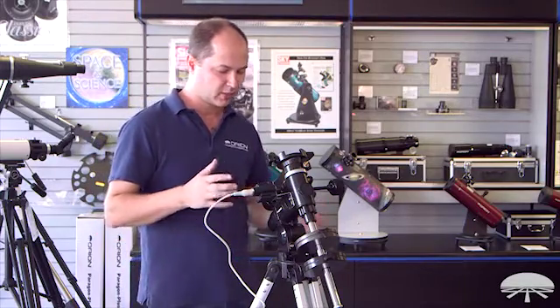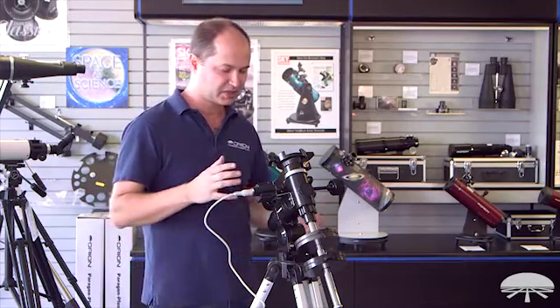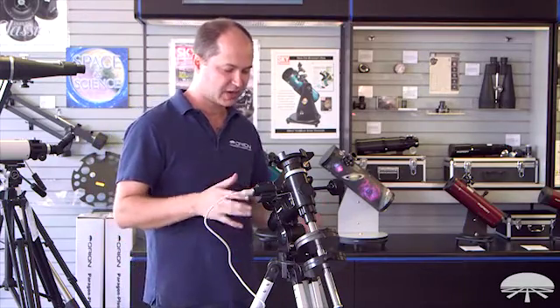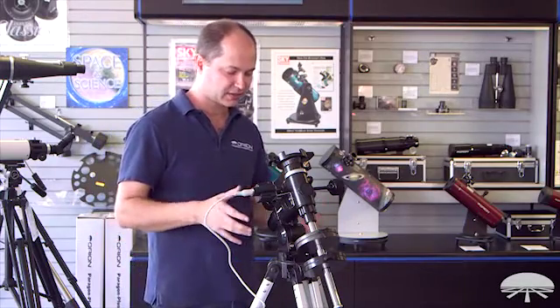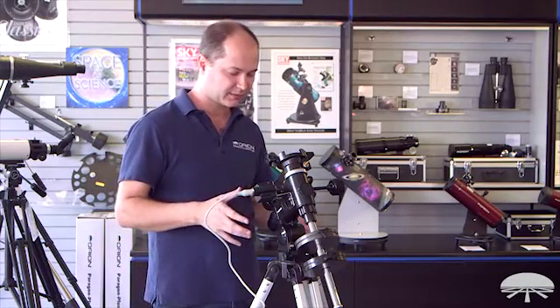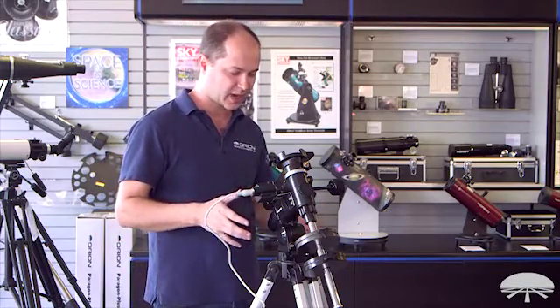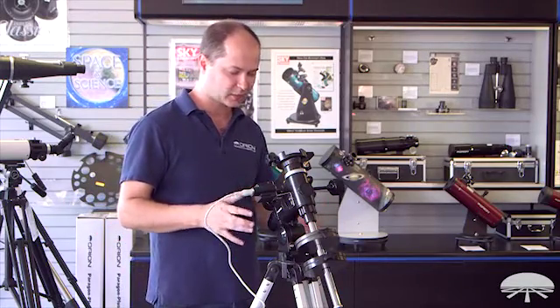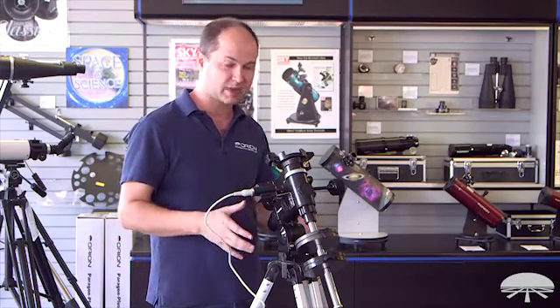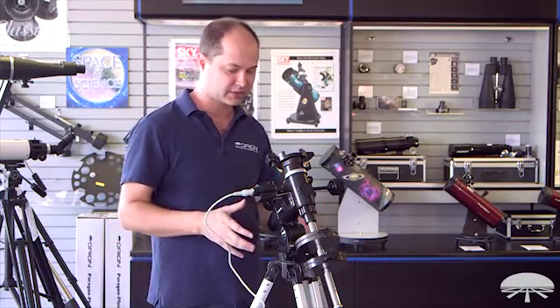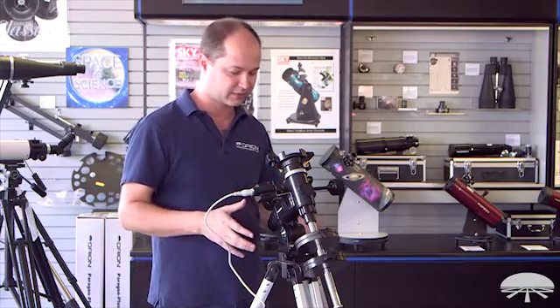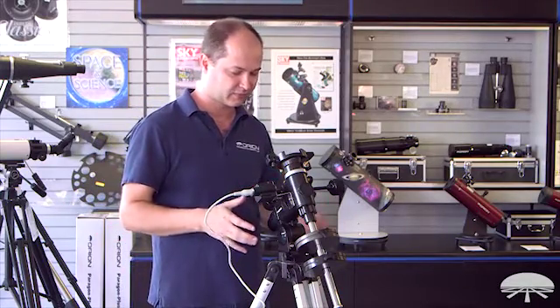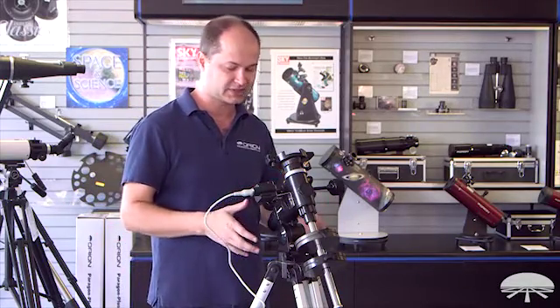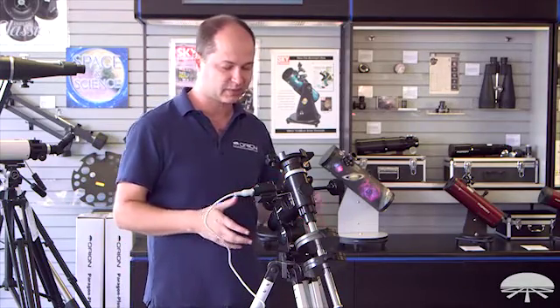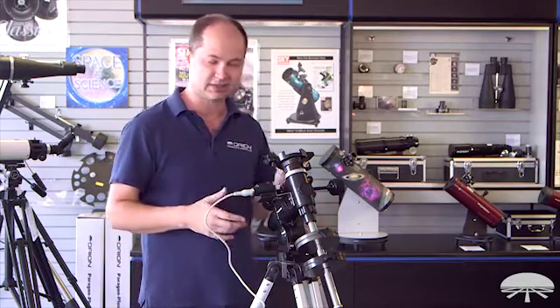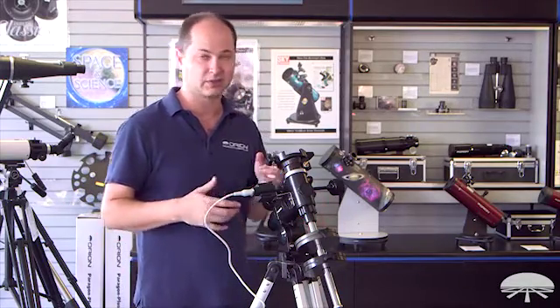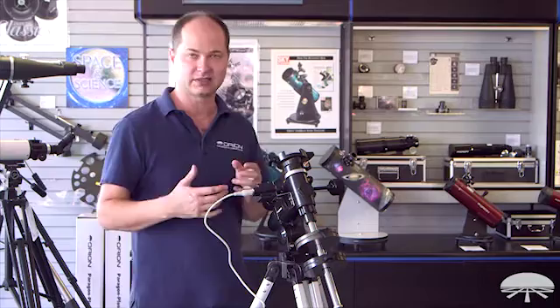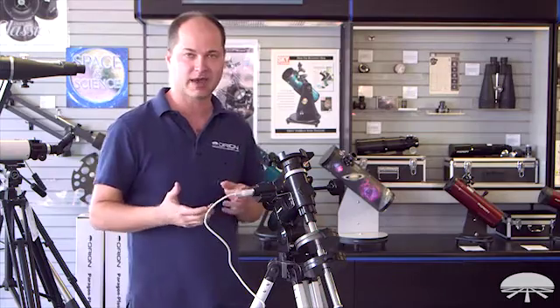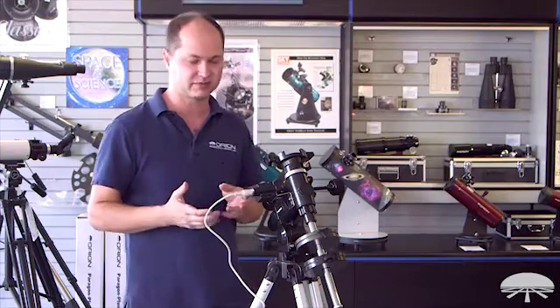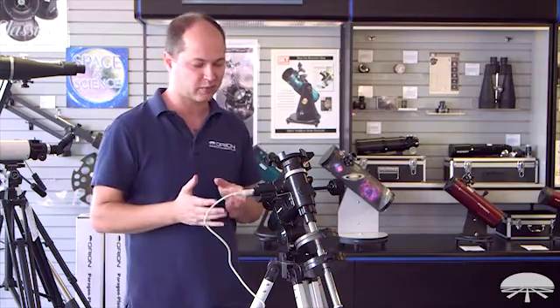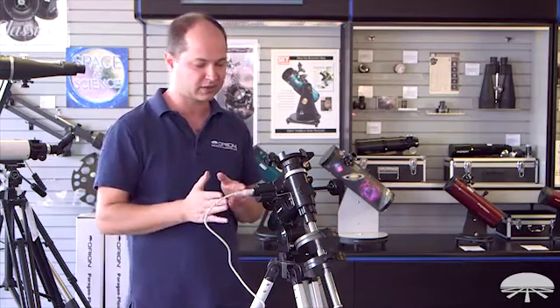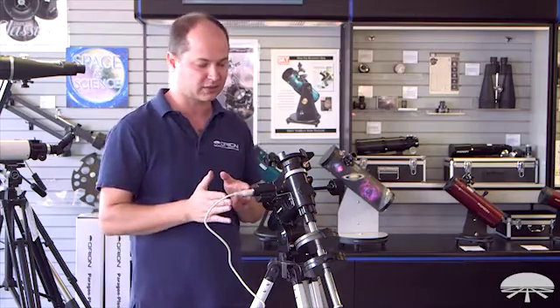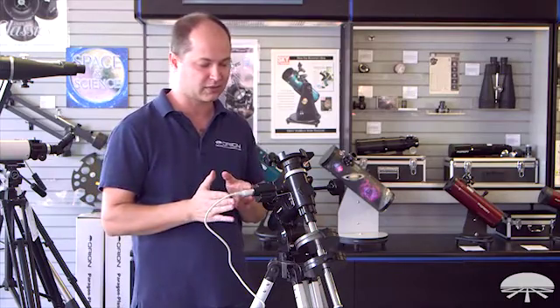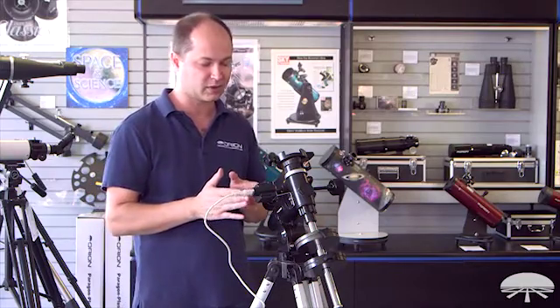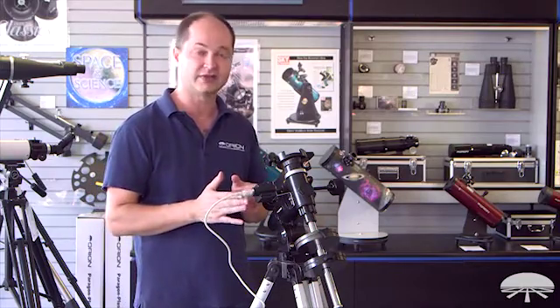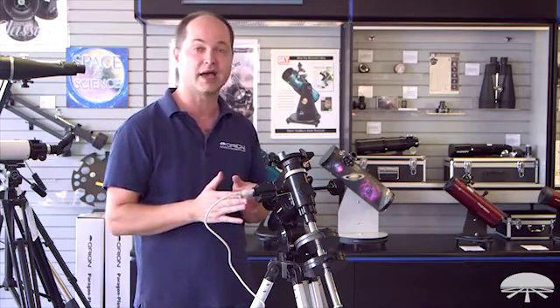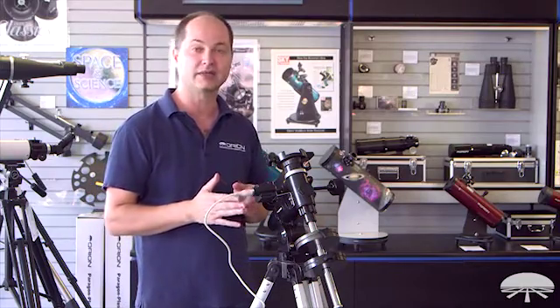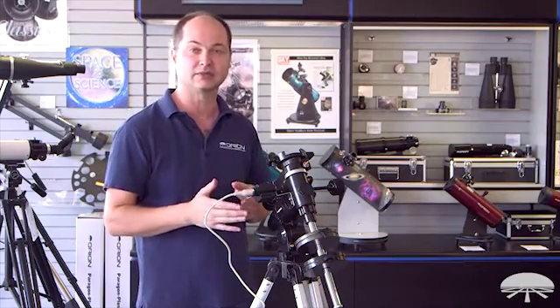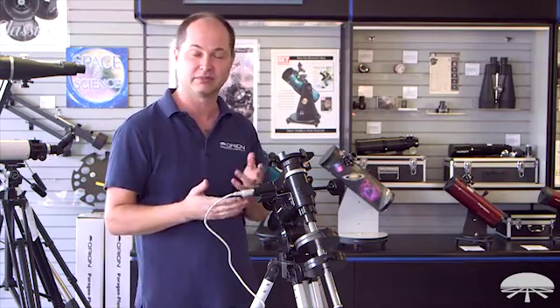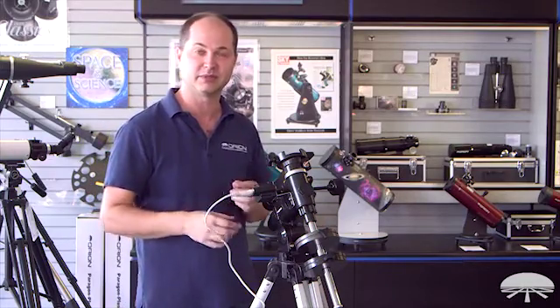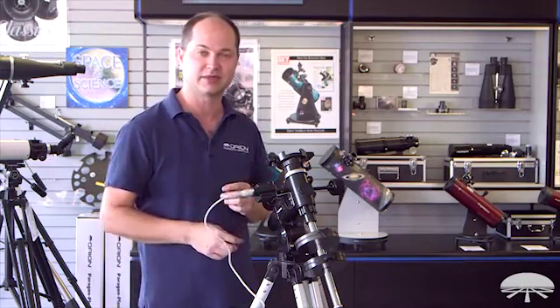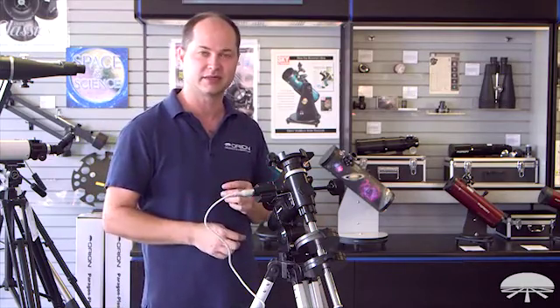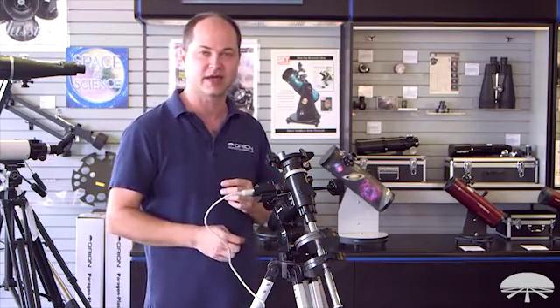Once you've got the equatorial mount fully assembled, it's a really simple matter of just bolting the motor on the side. So let me show you how to do that.